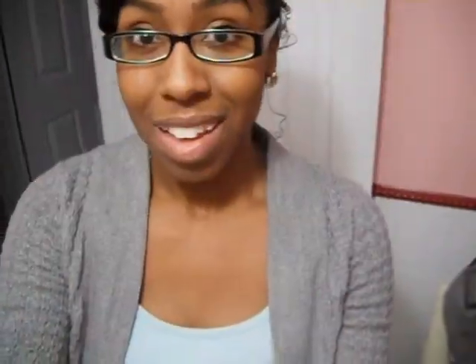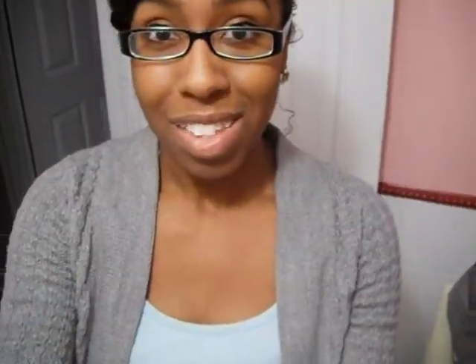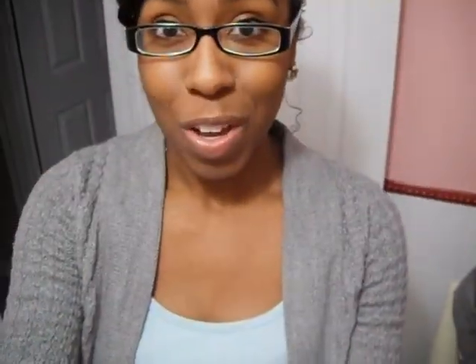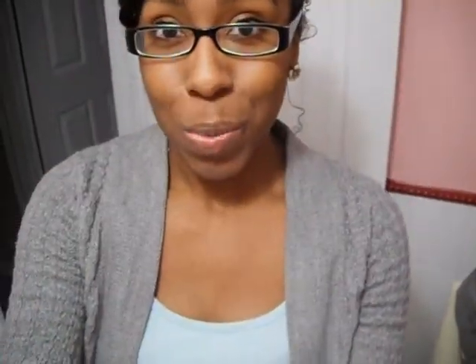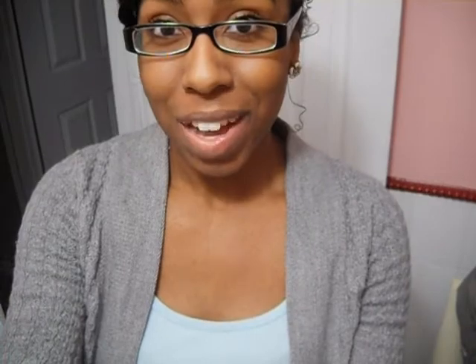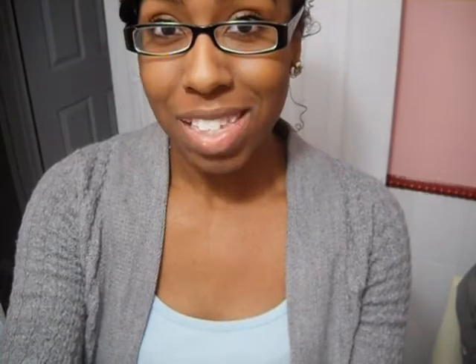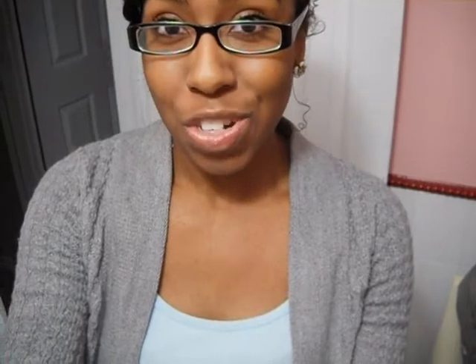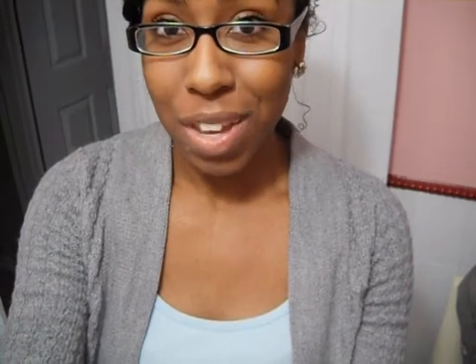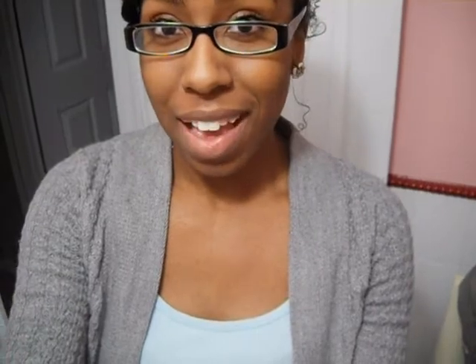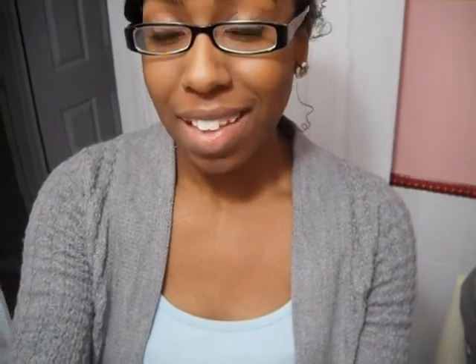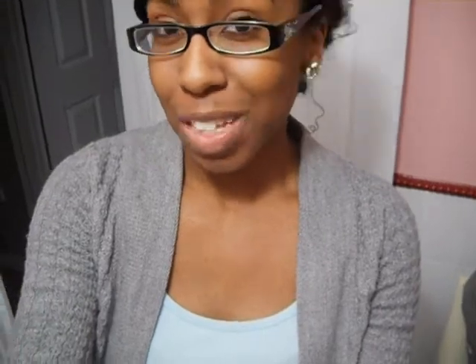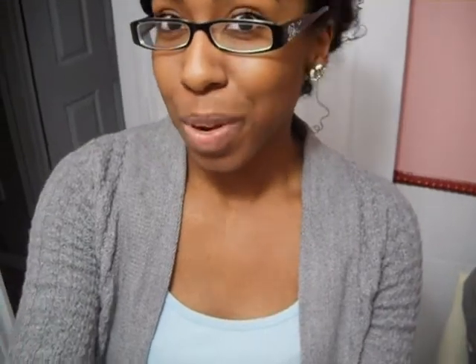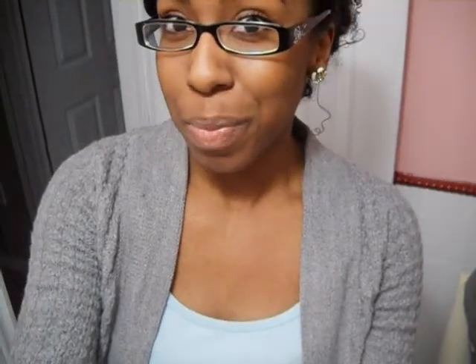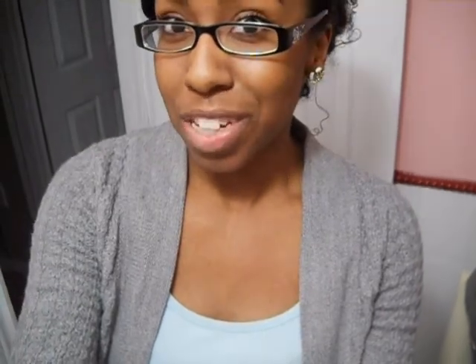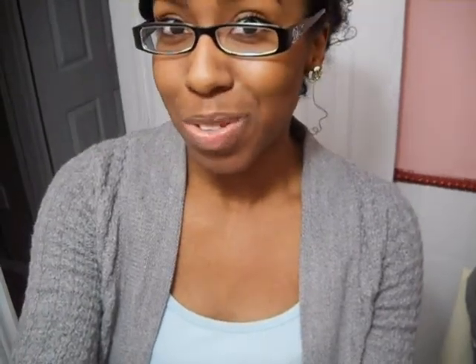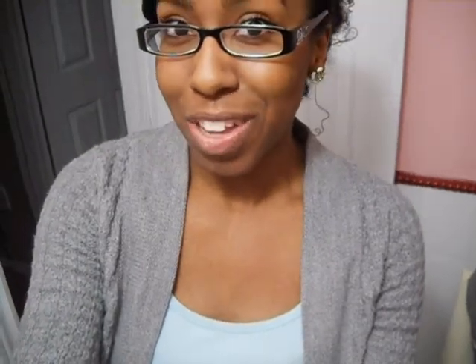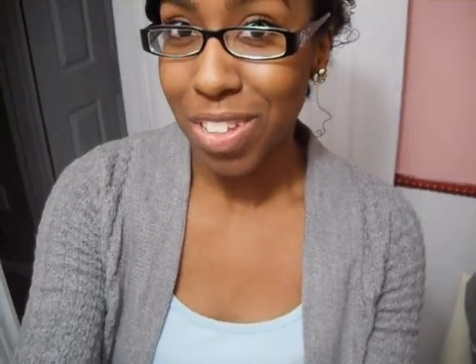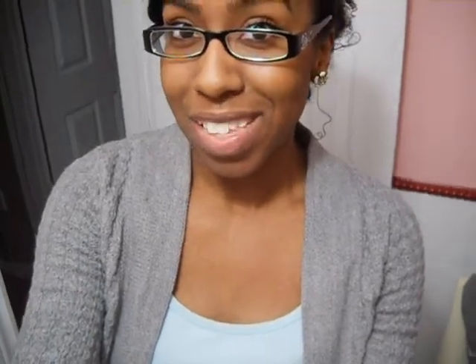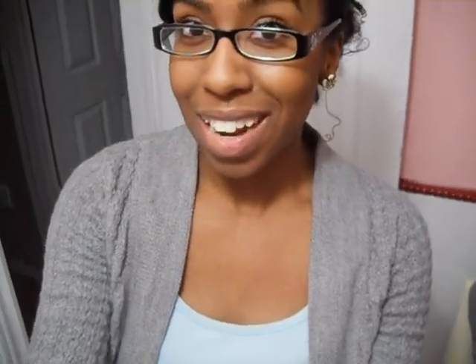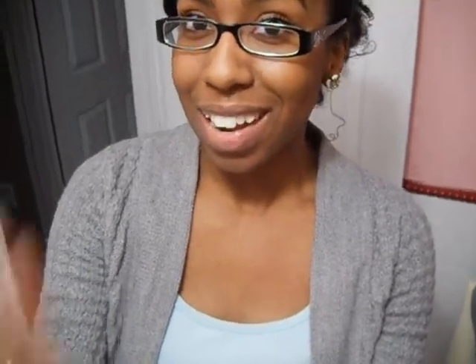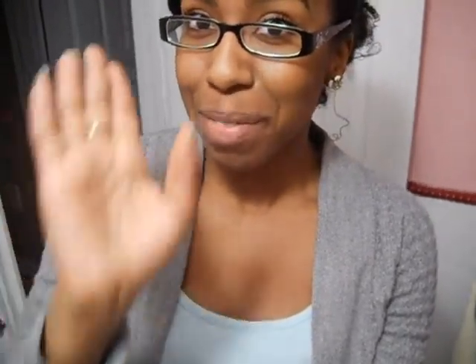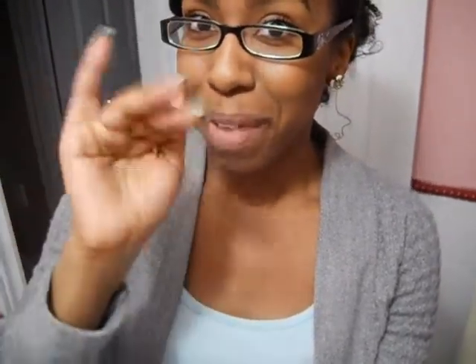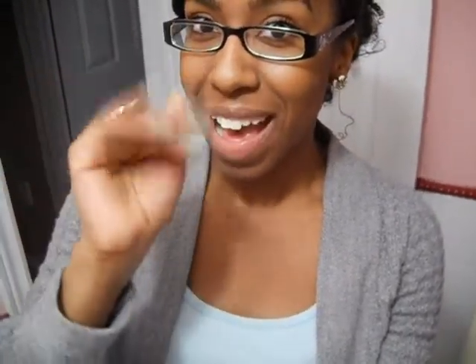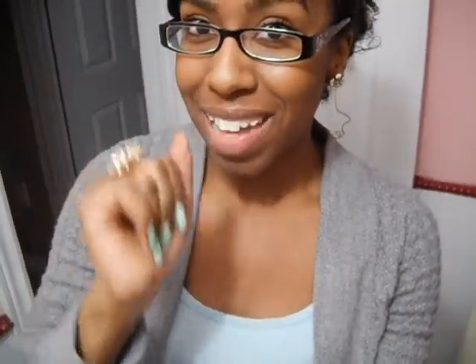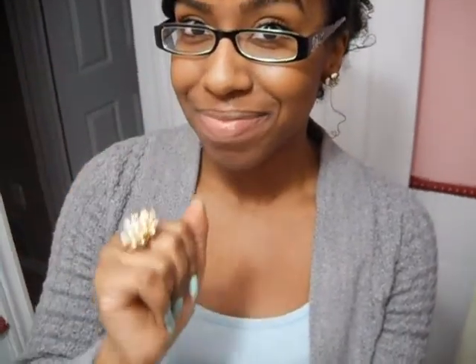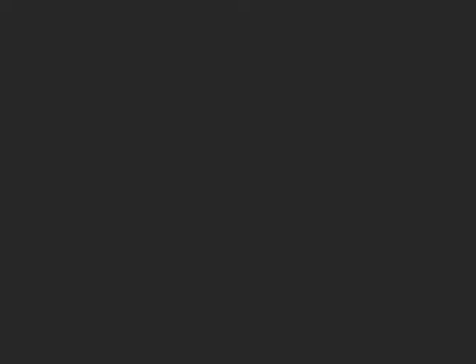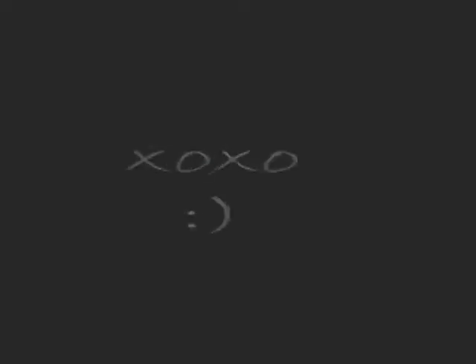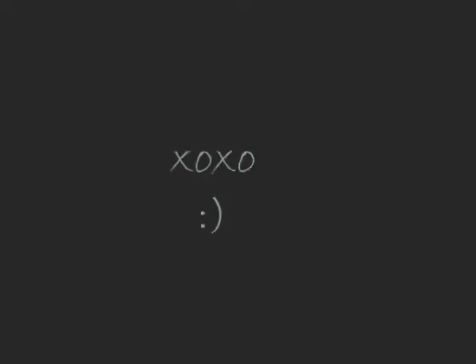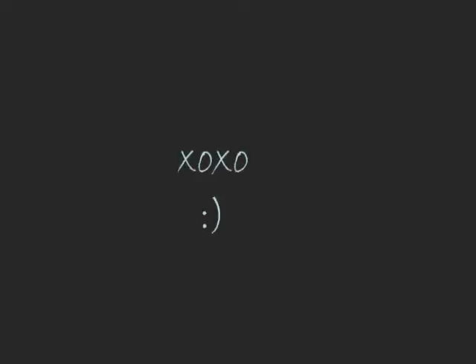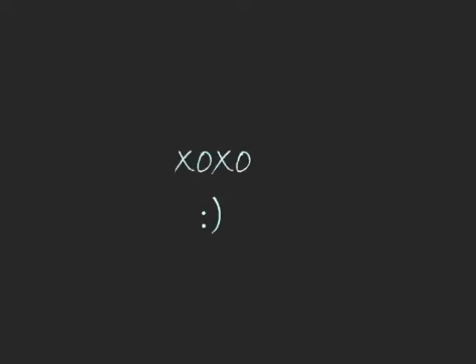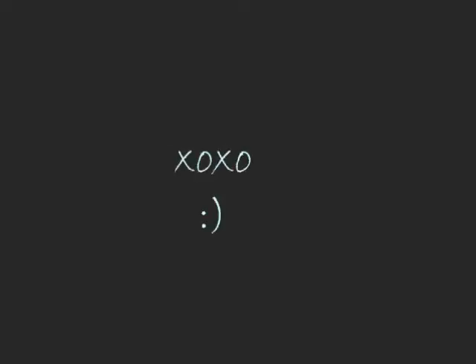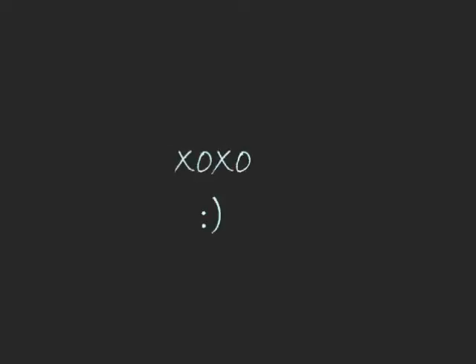So I hope you guys enjoyed that, and that's pretty much it. I'll talk to you guys later. Bye!